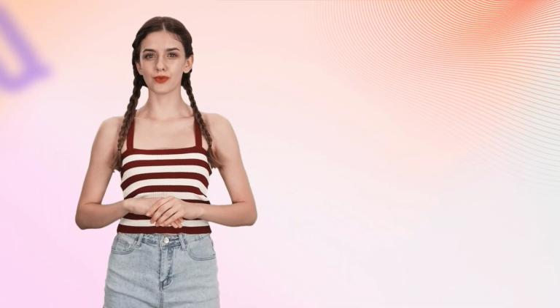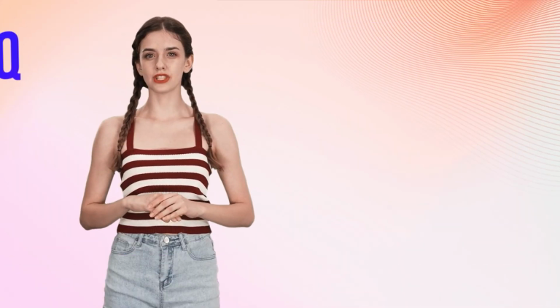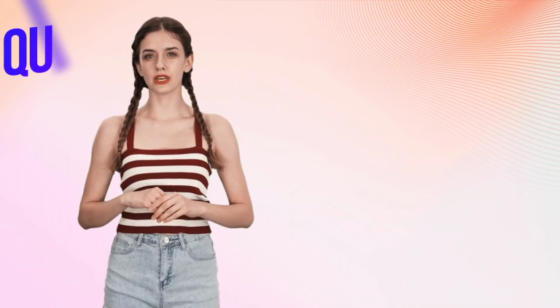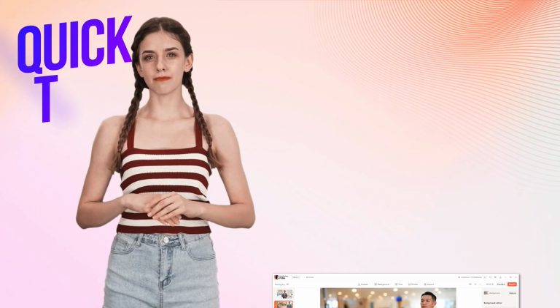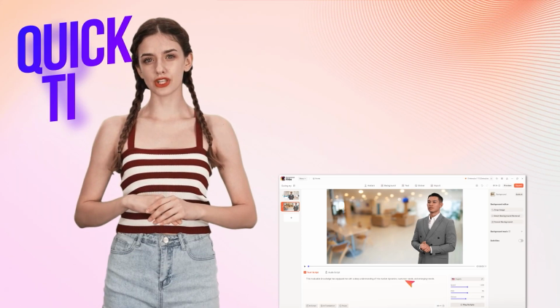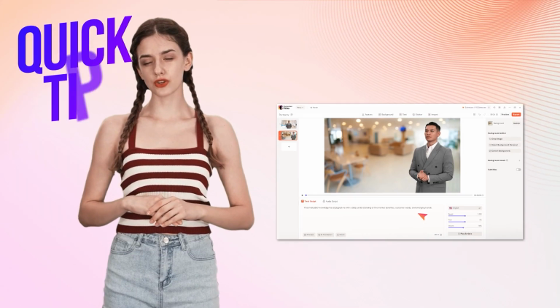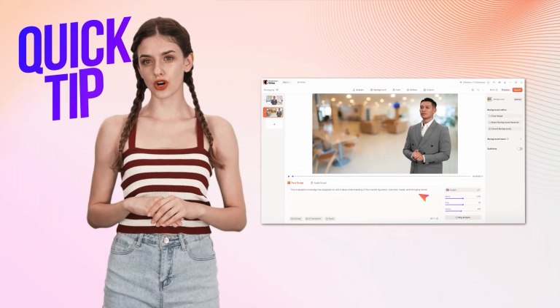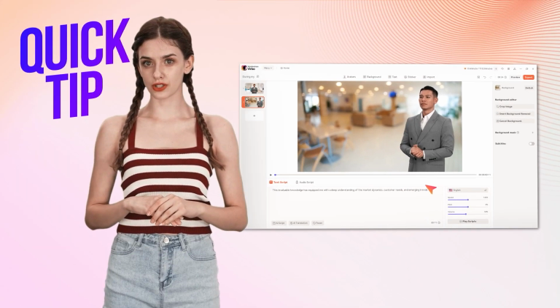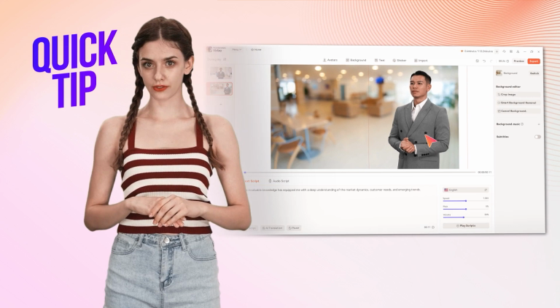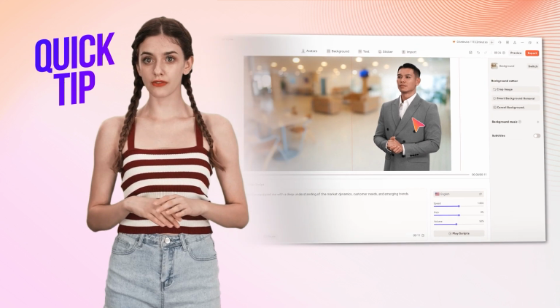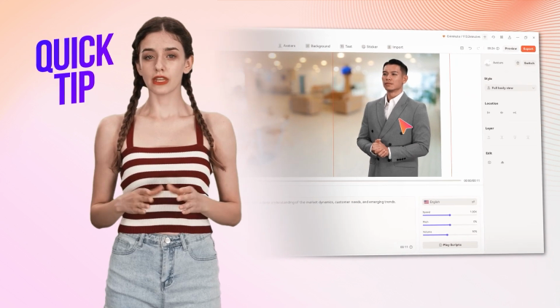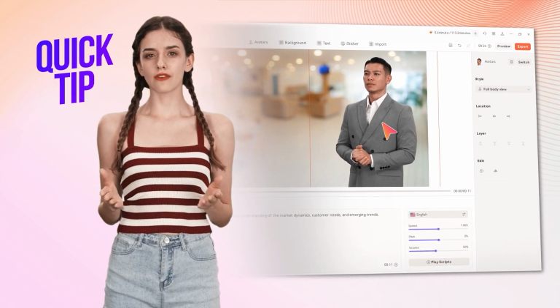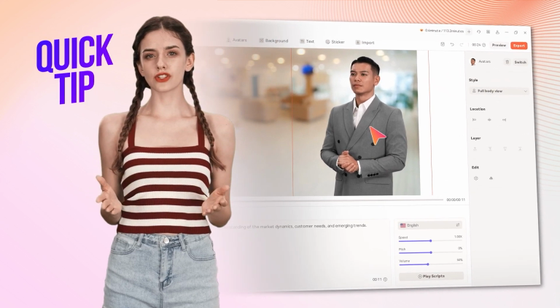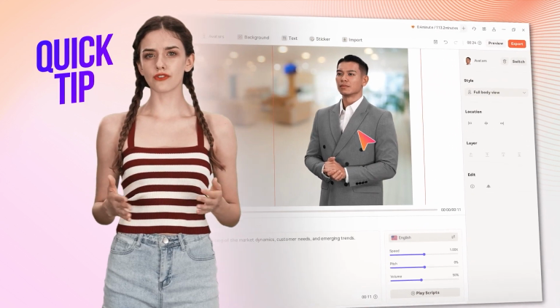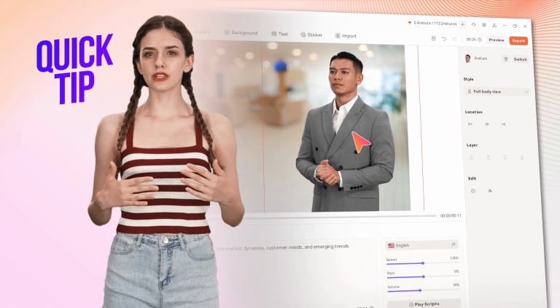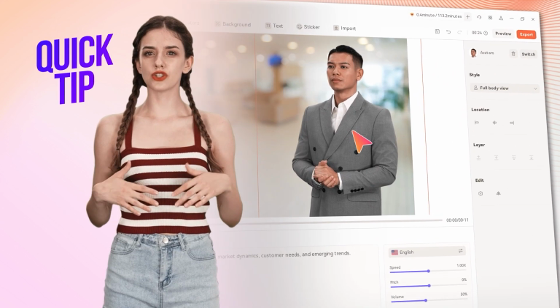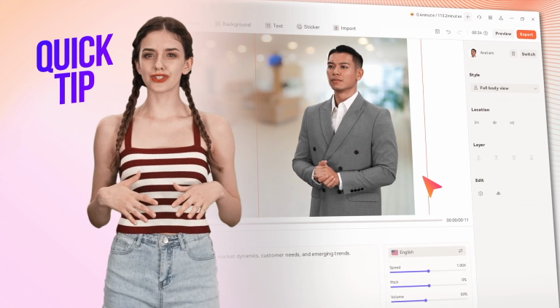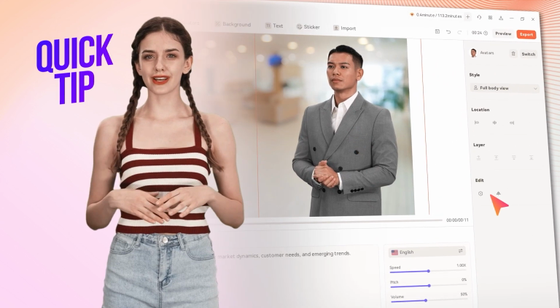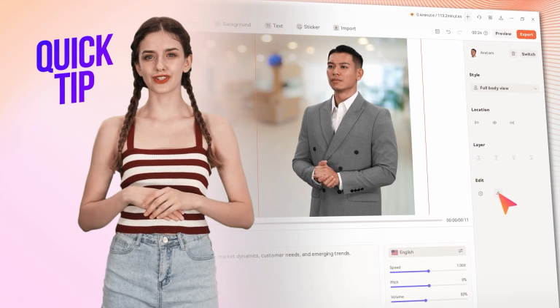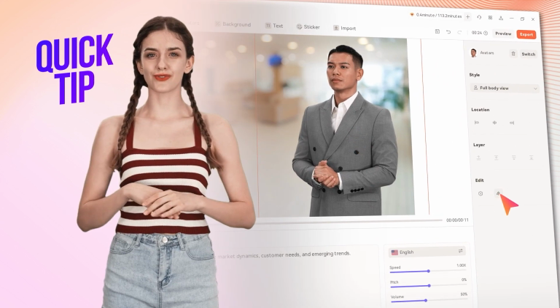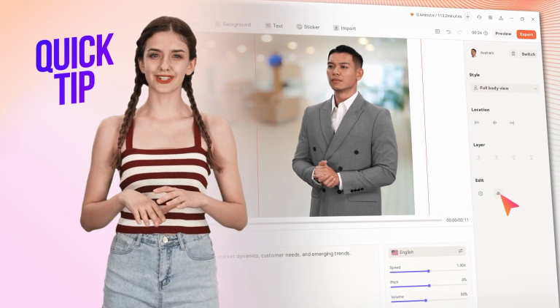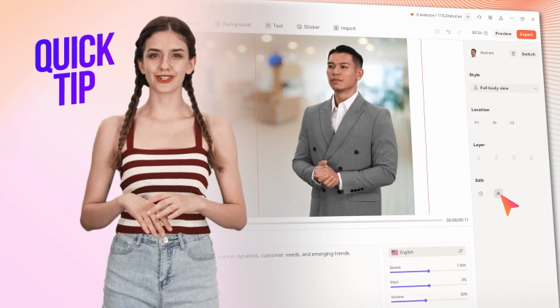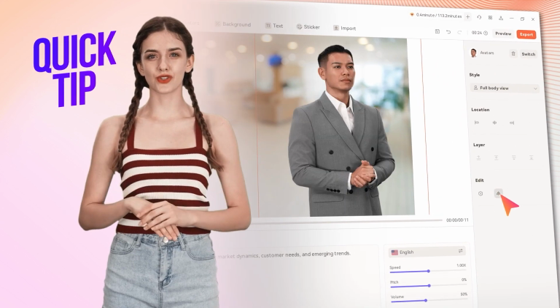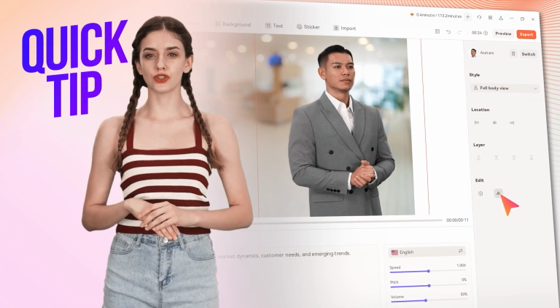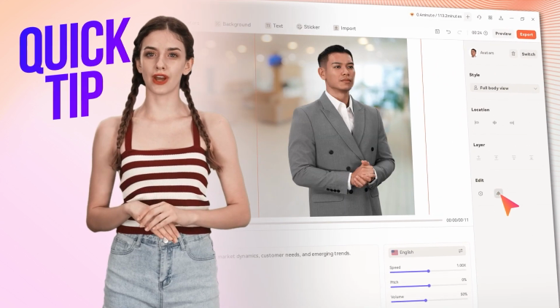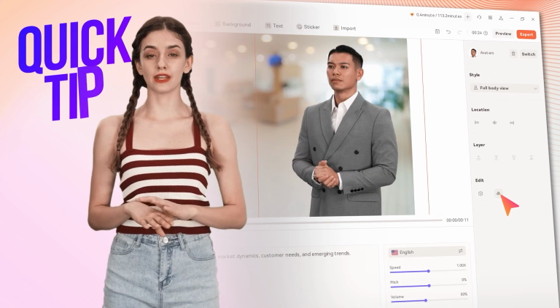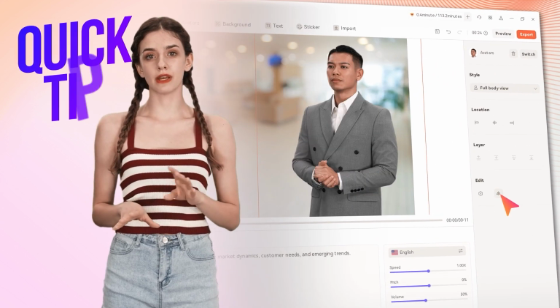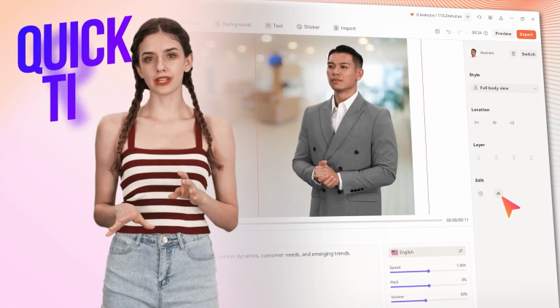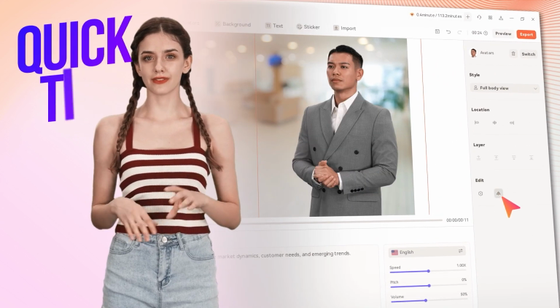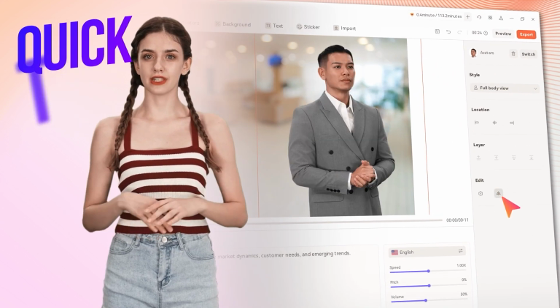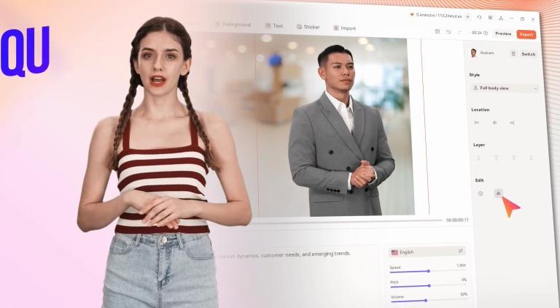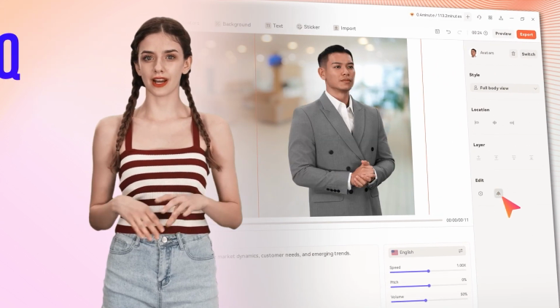Quick tip: you can also flip the avatar facing your desired direction during your edit by clicking this icon.